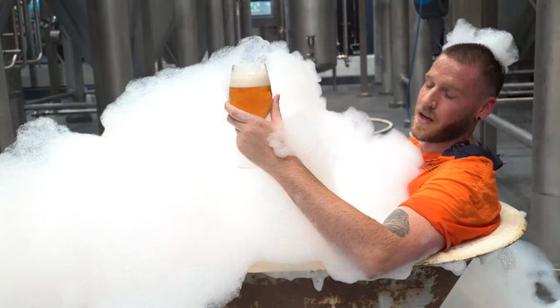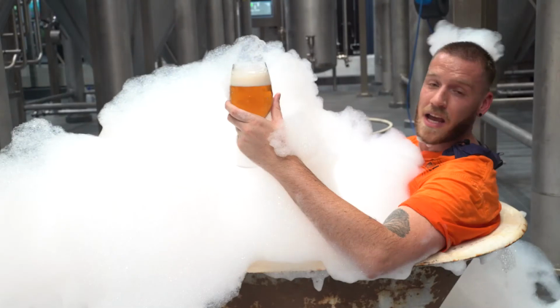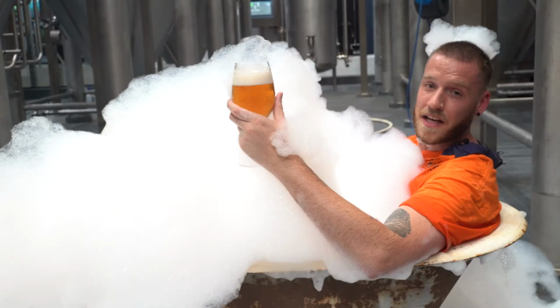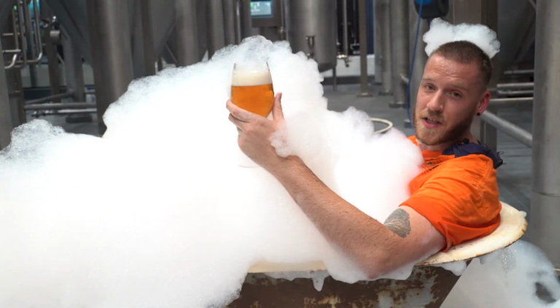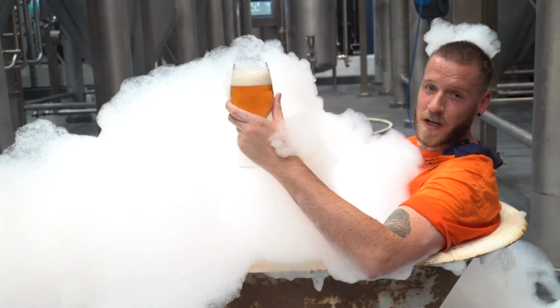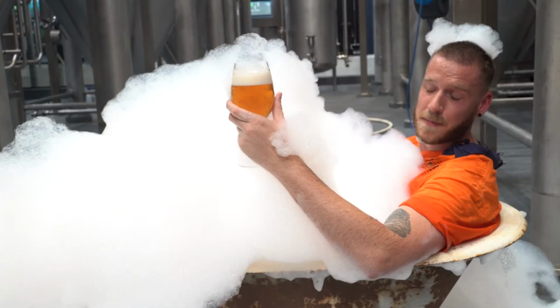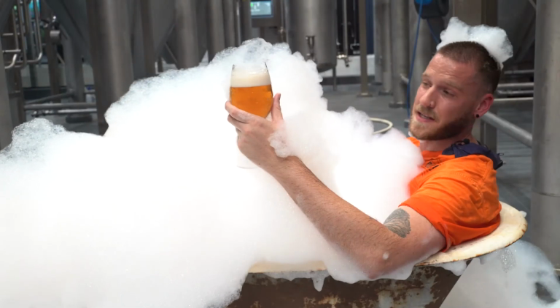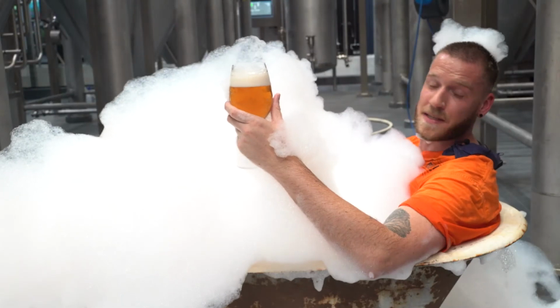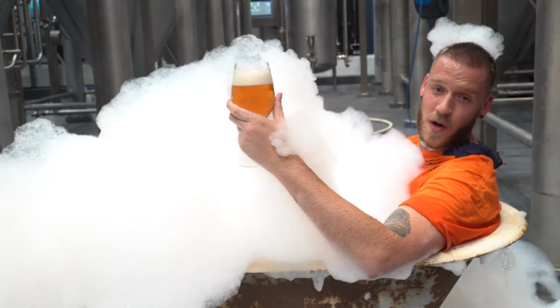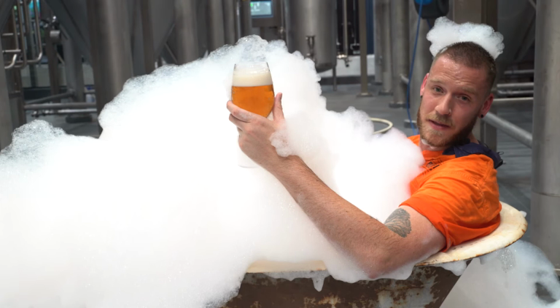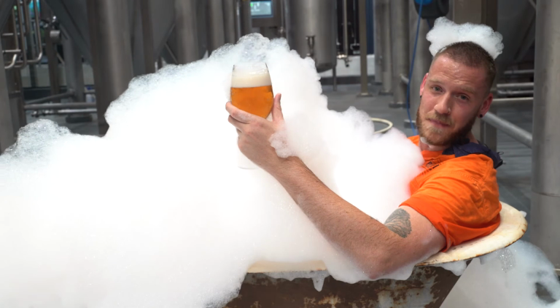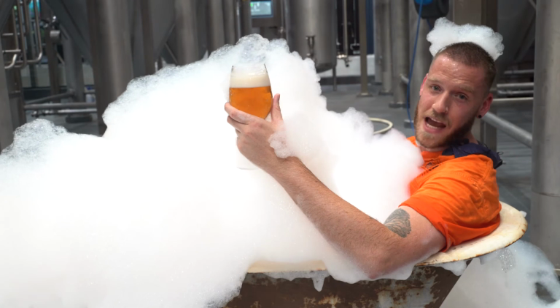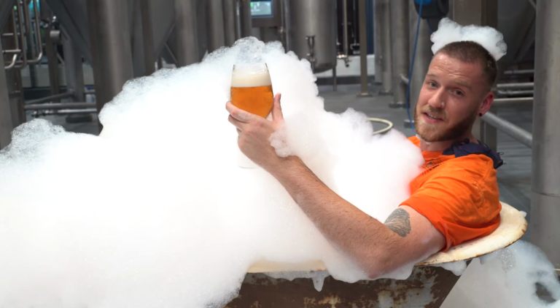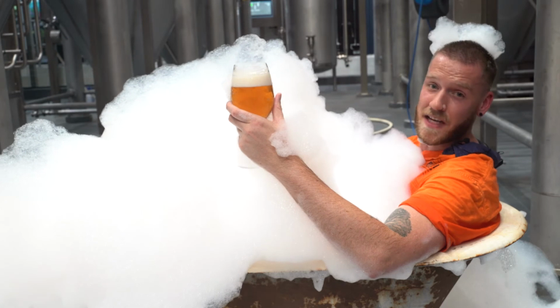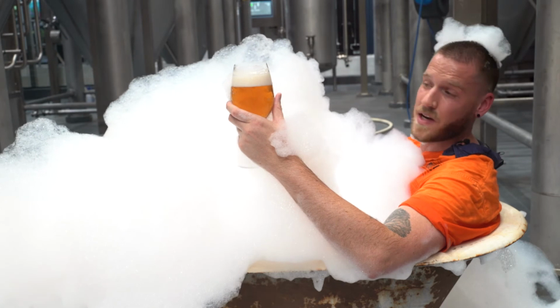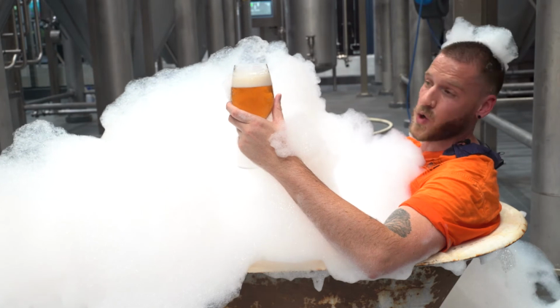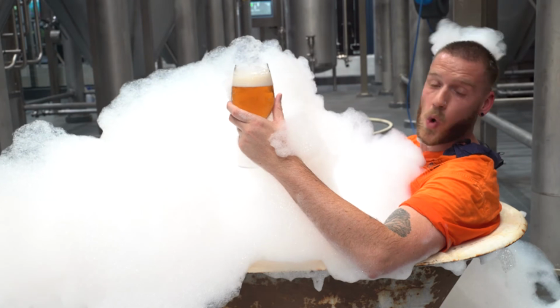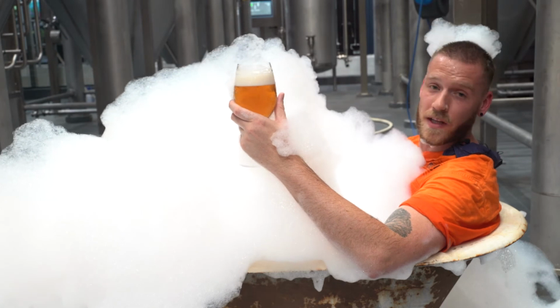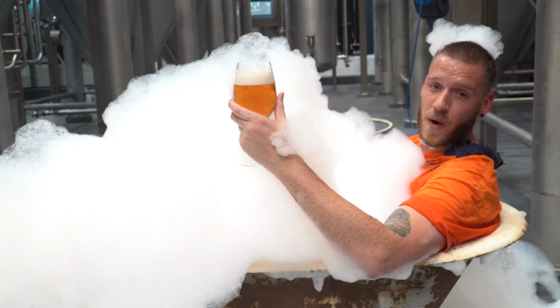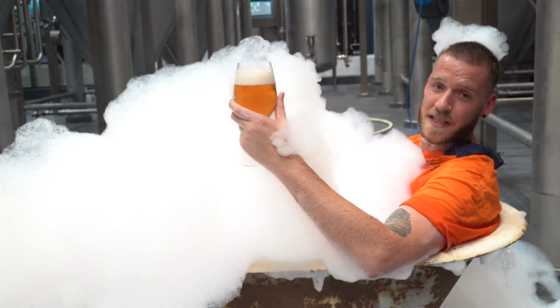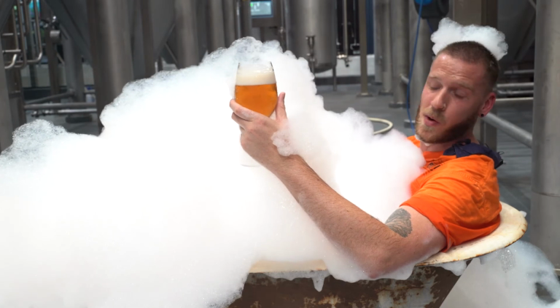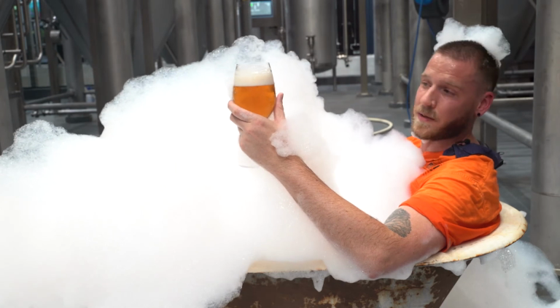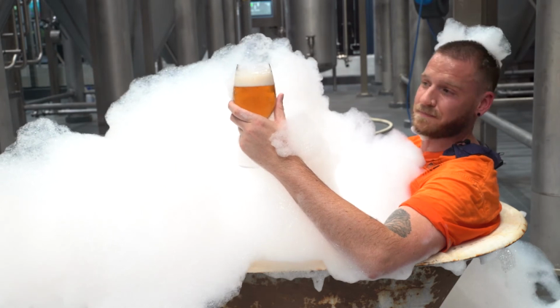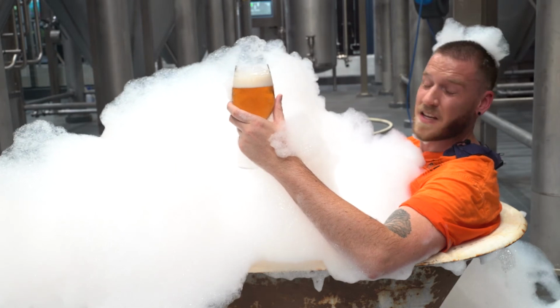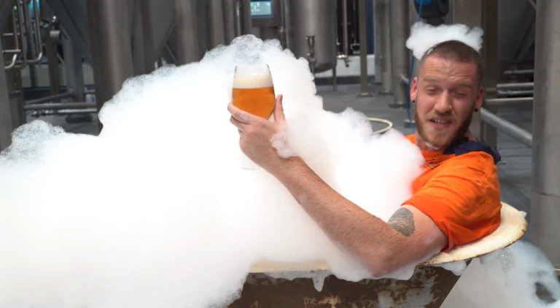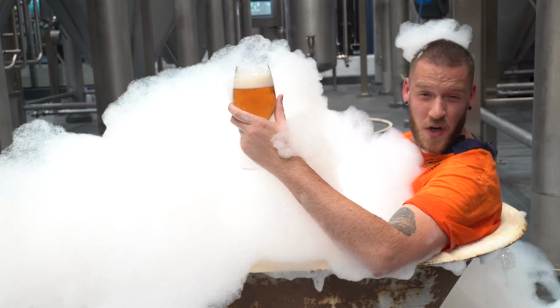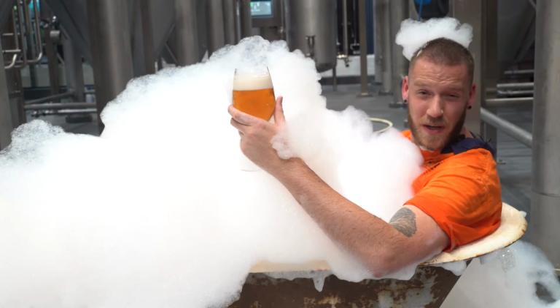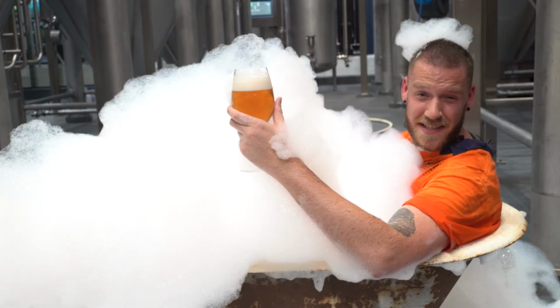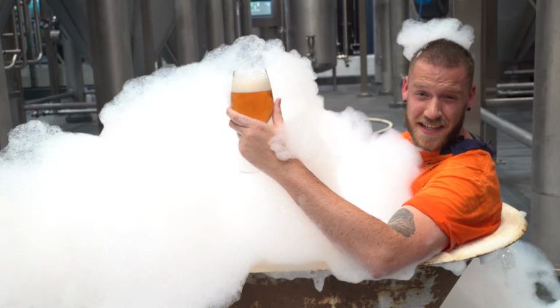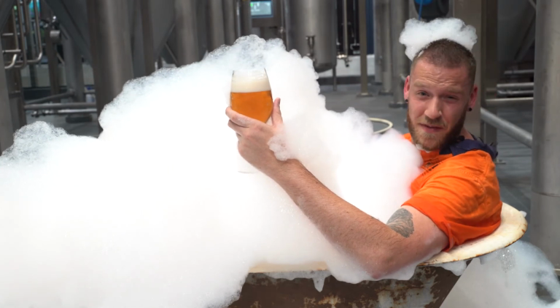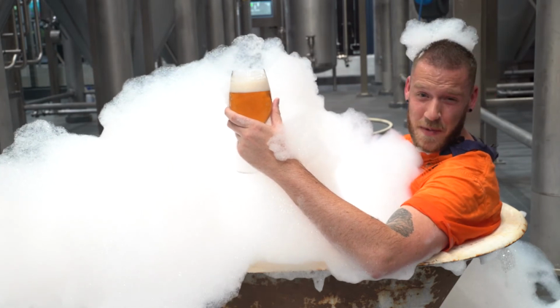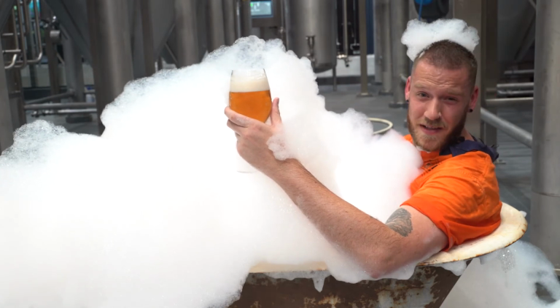It is crisp, smooth, and the secret is all in the way it's poured. If you know, it can take 7 minutes.